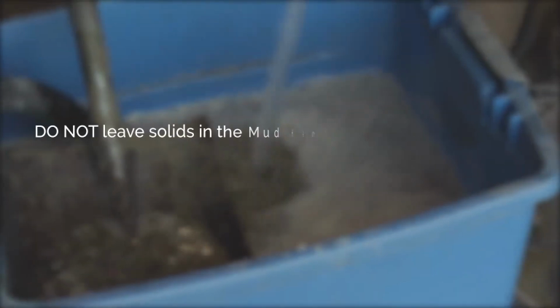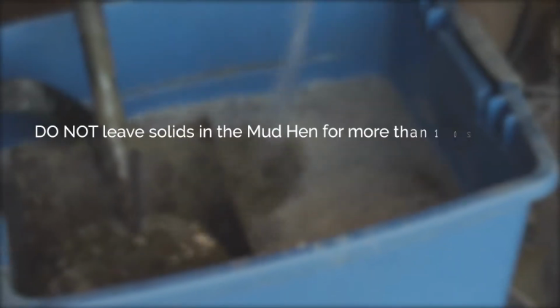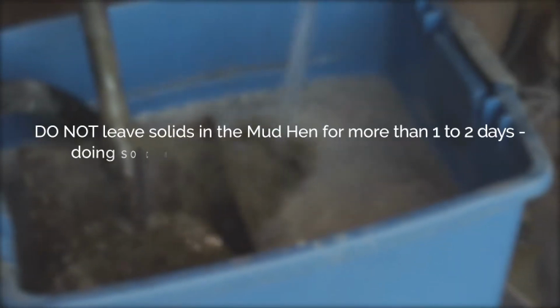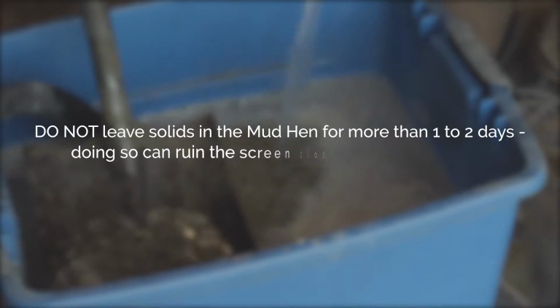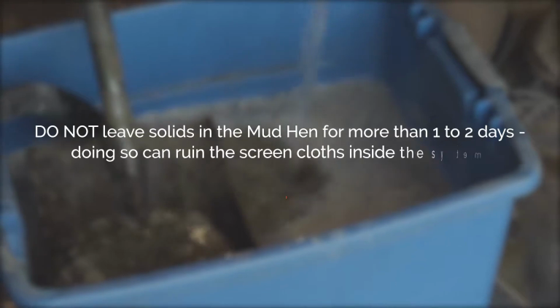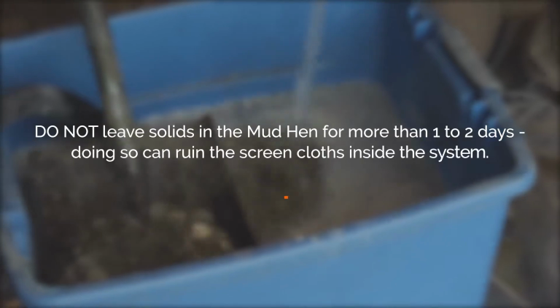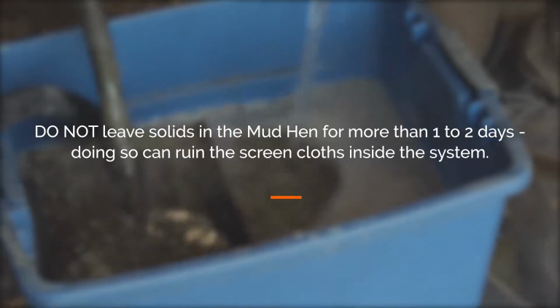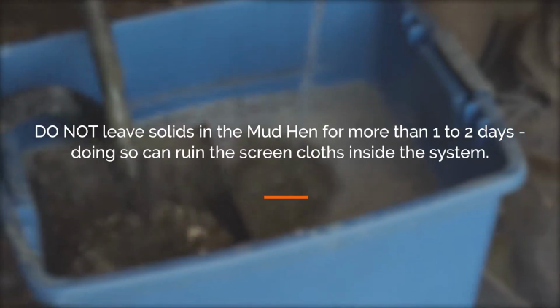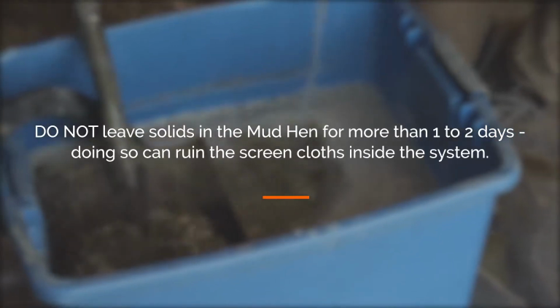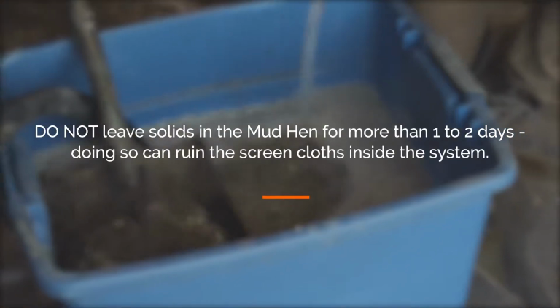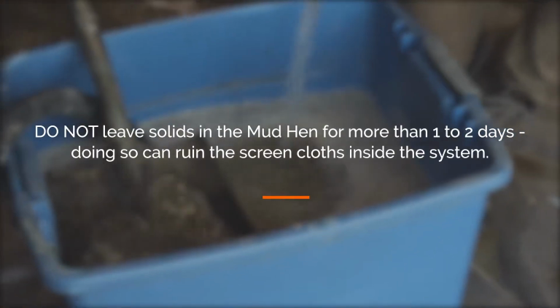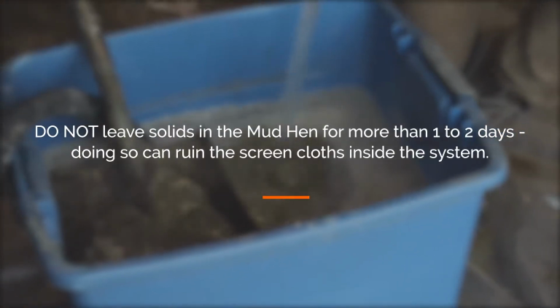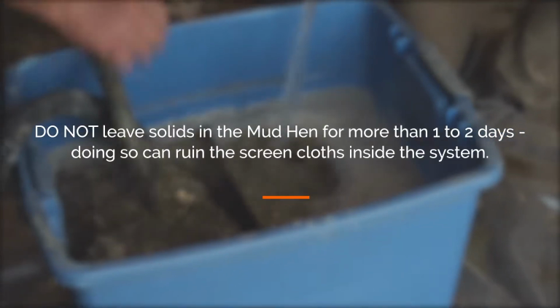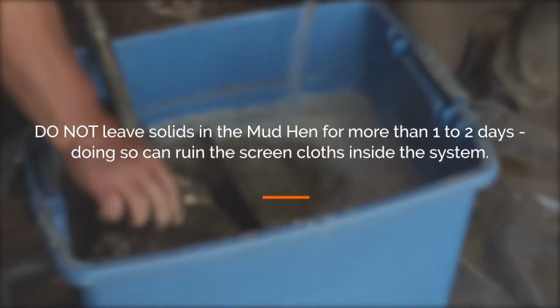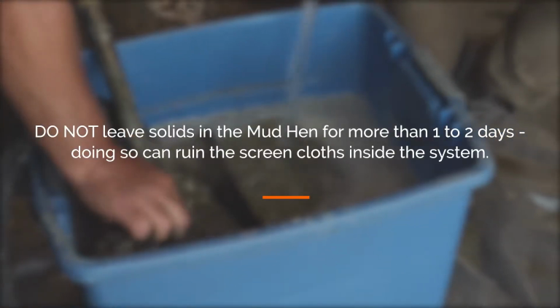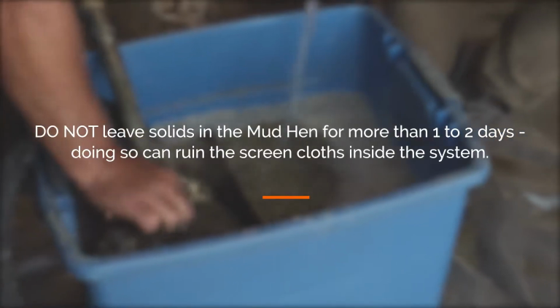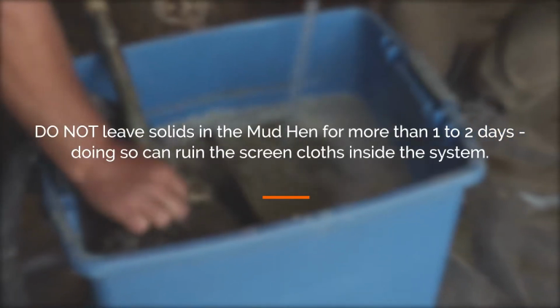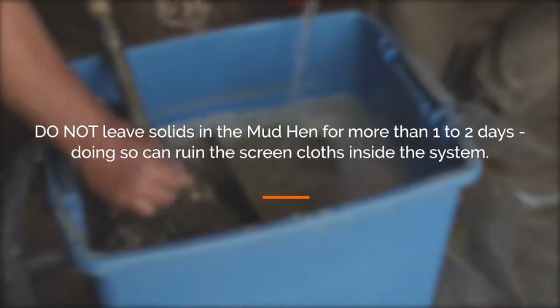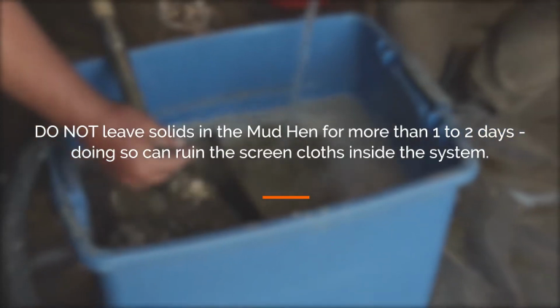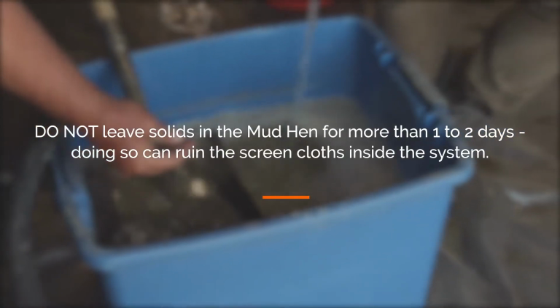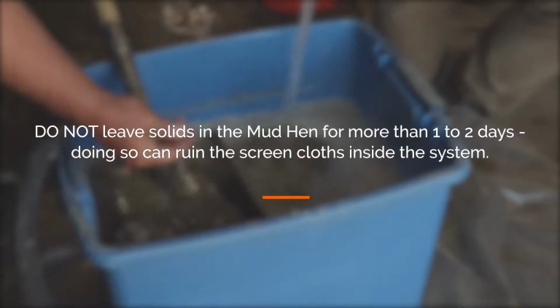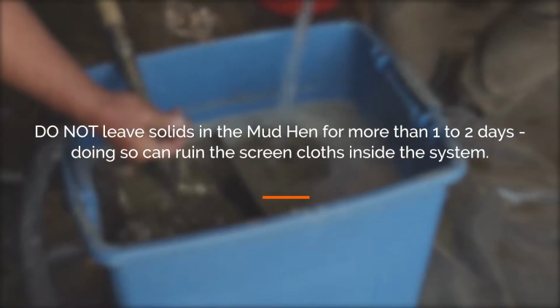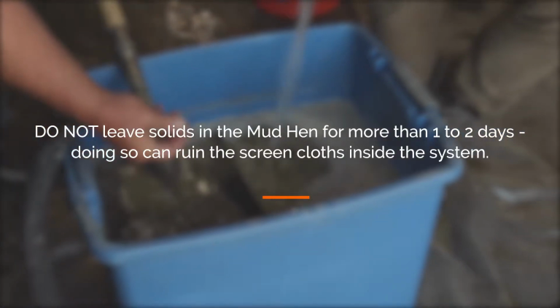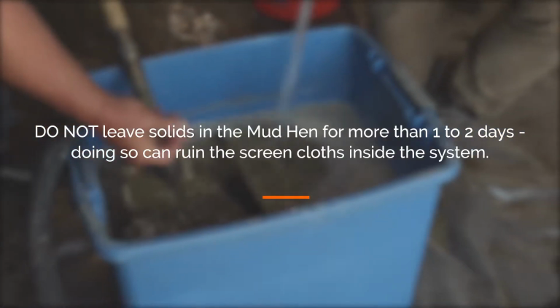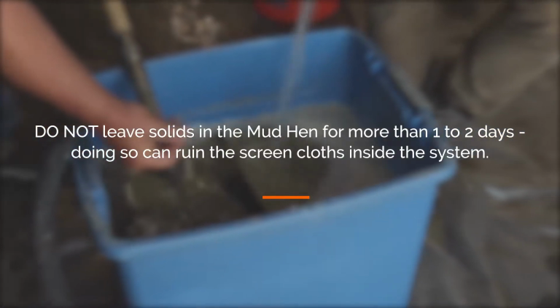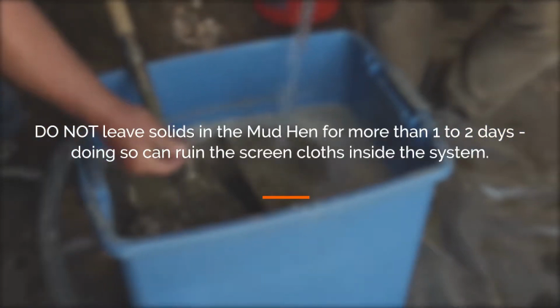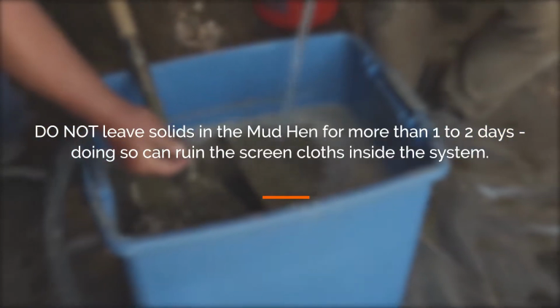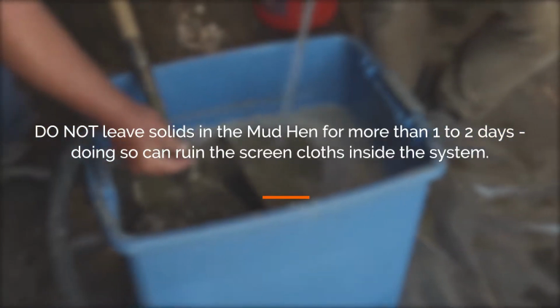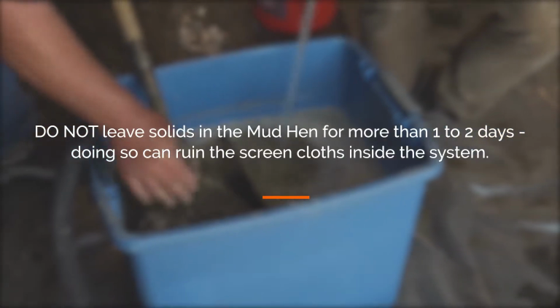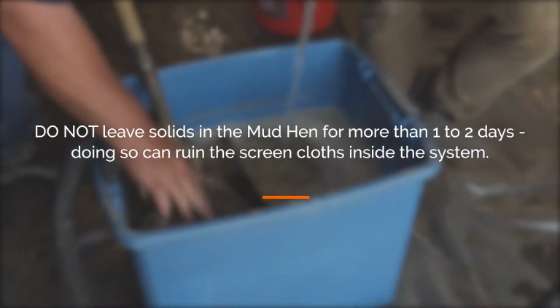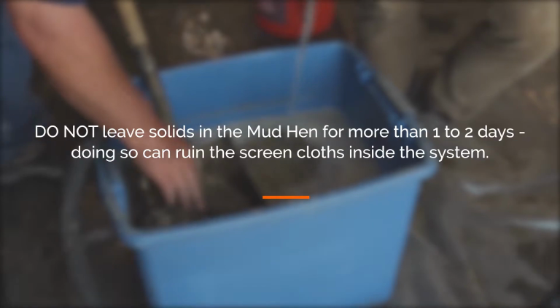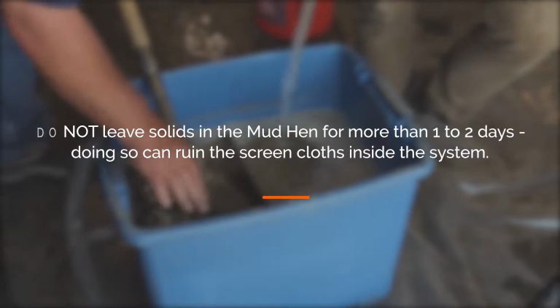Do not leave solids in the Mud Hen for more than 1 to 2 days. Doing so can ruin the screen cloths in the system.